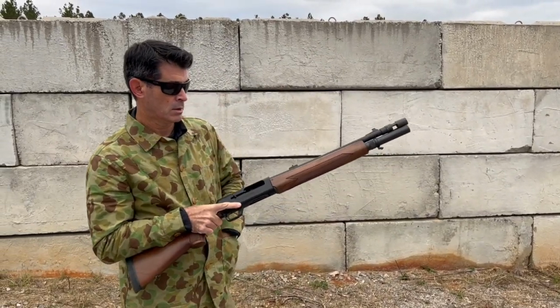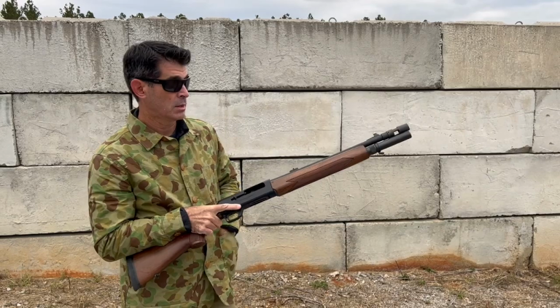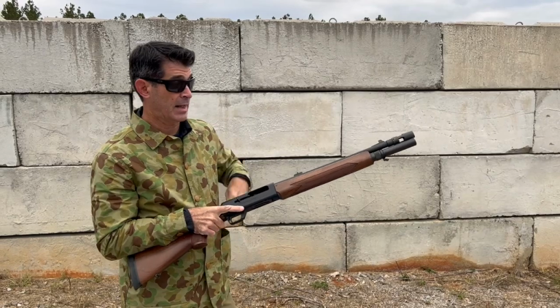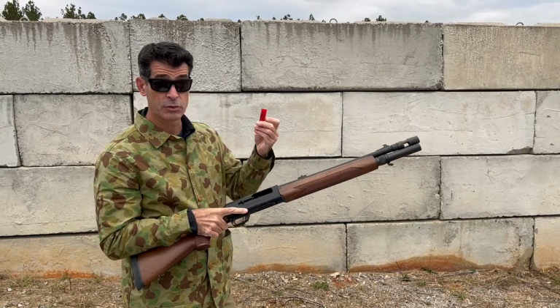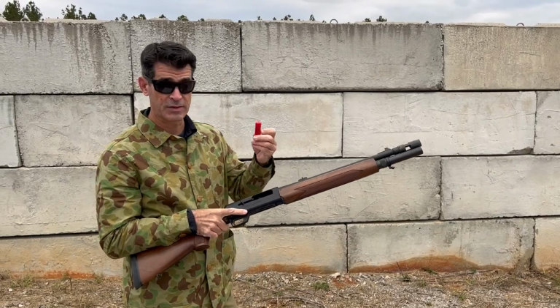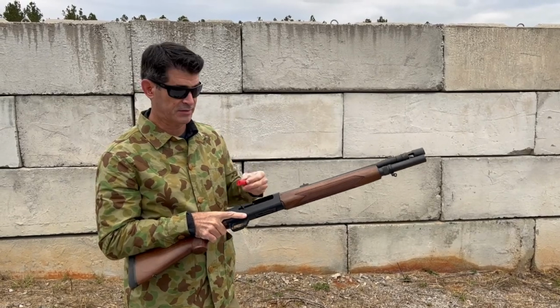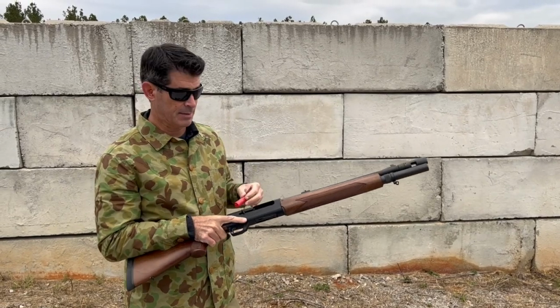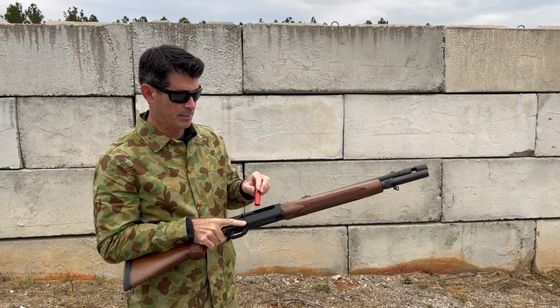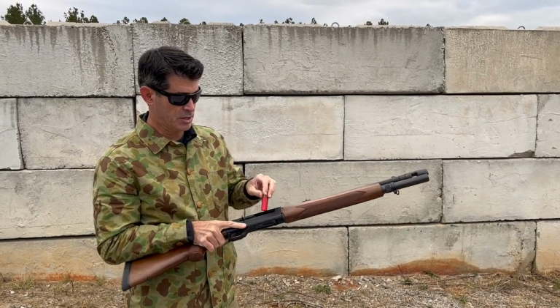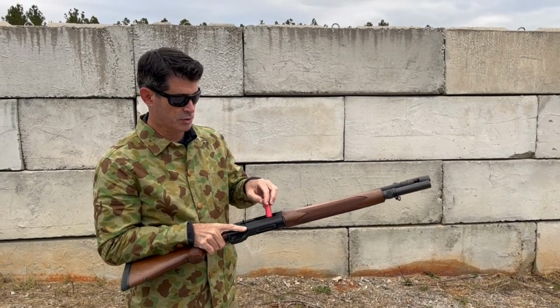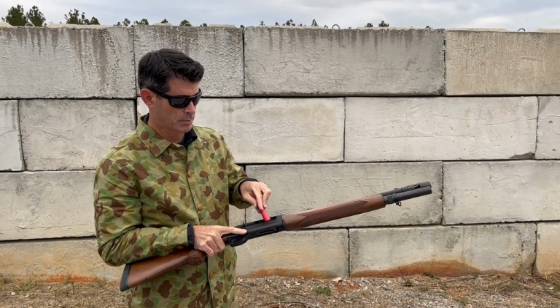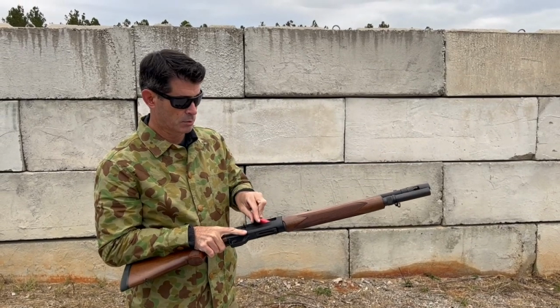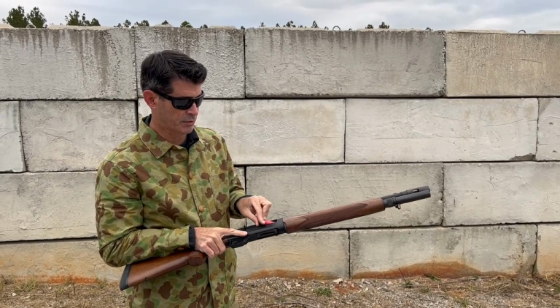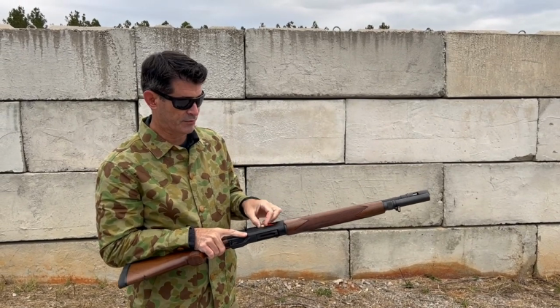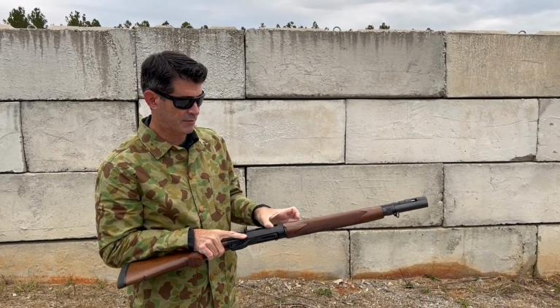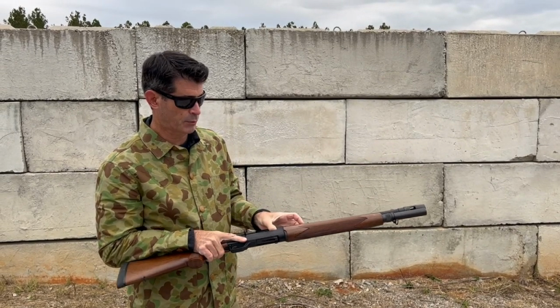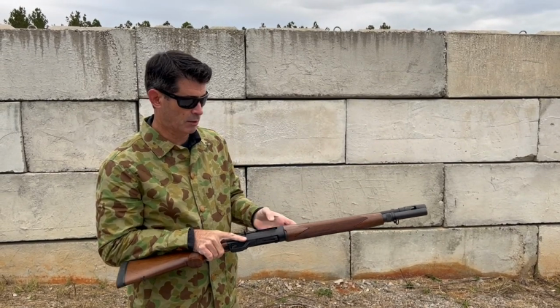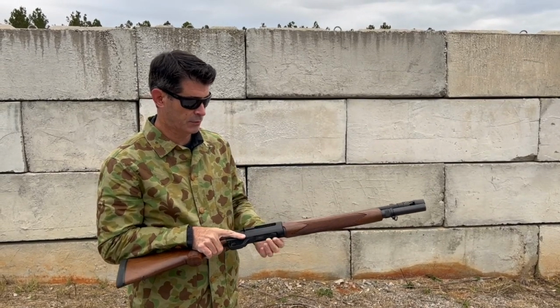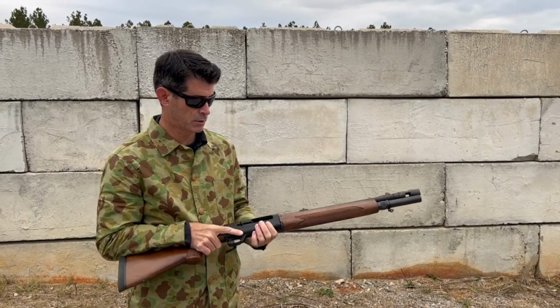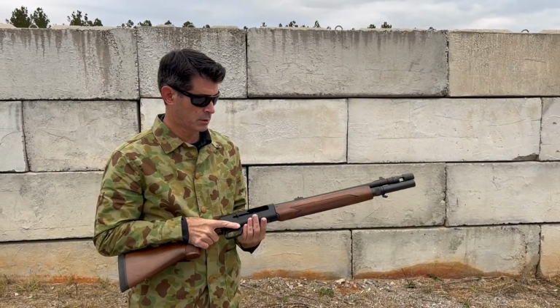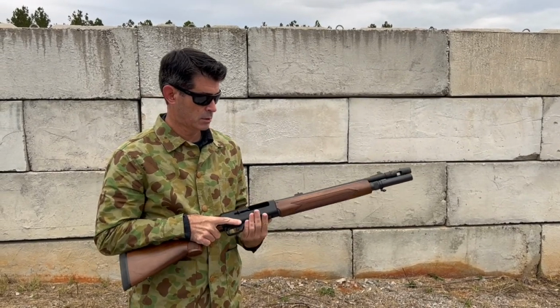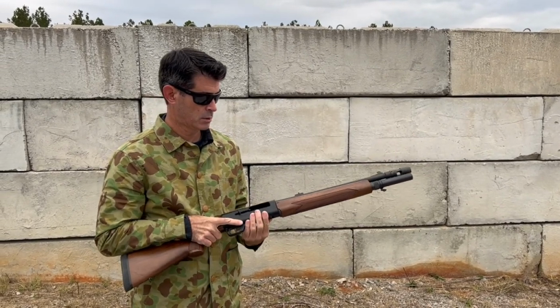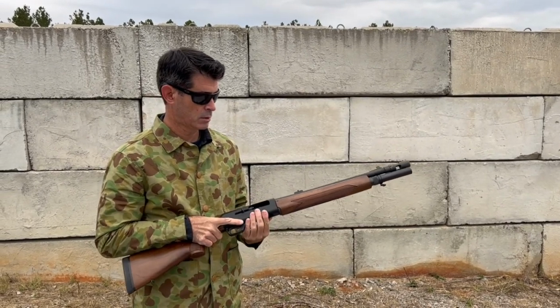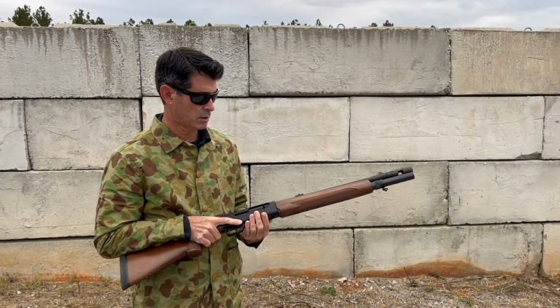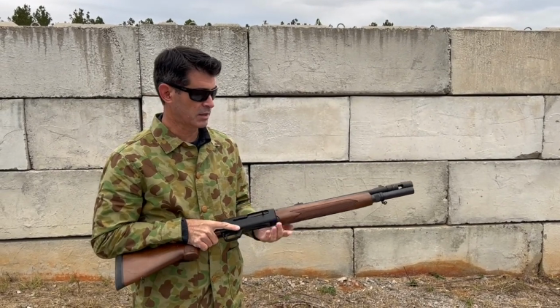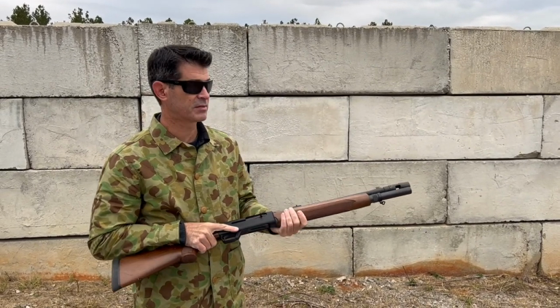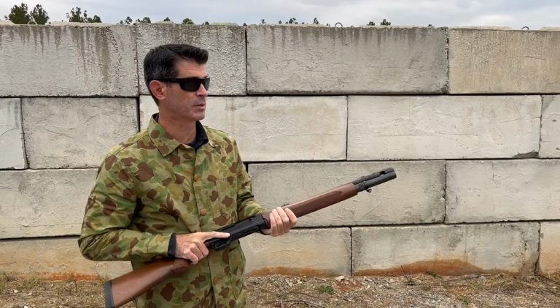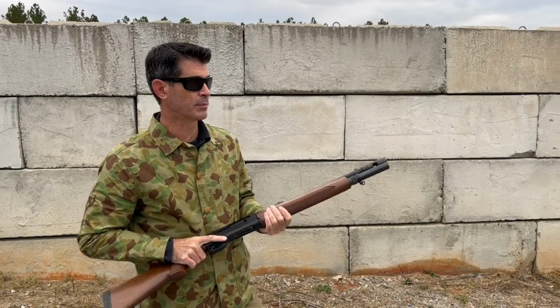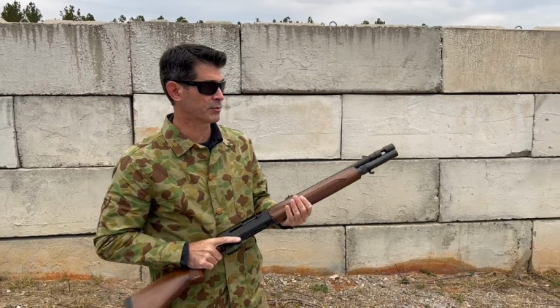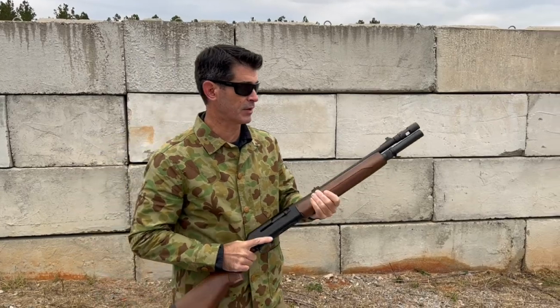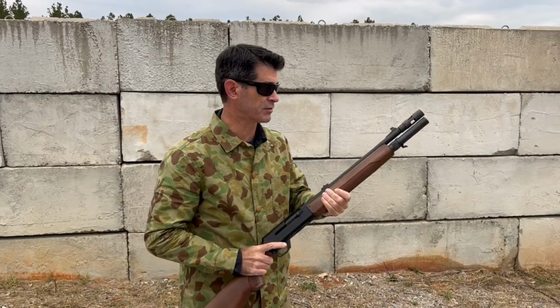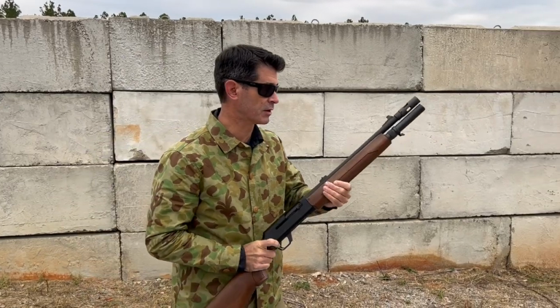Now using that same ammunition with our 512, let's see what the muzzle device does.